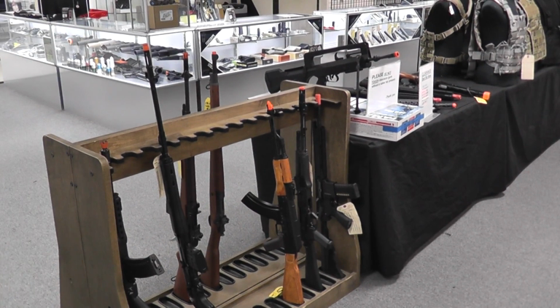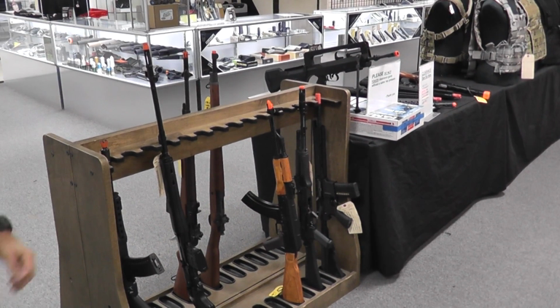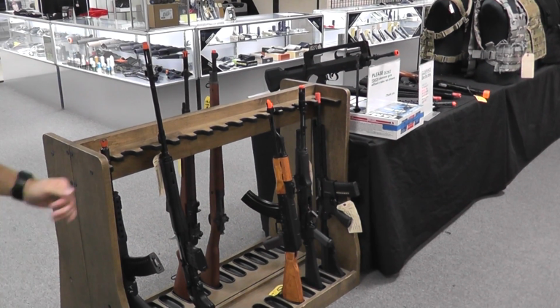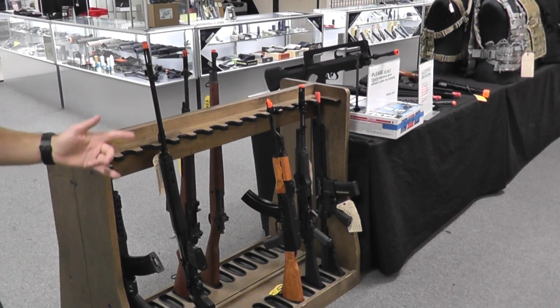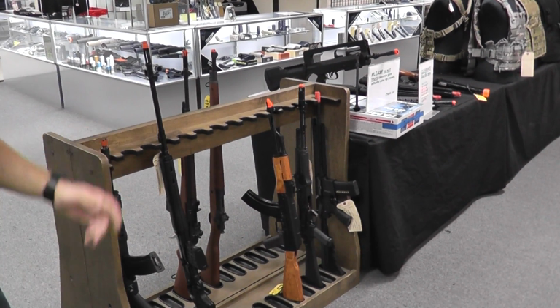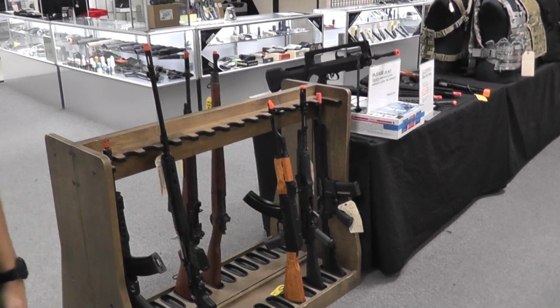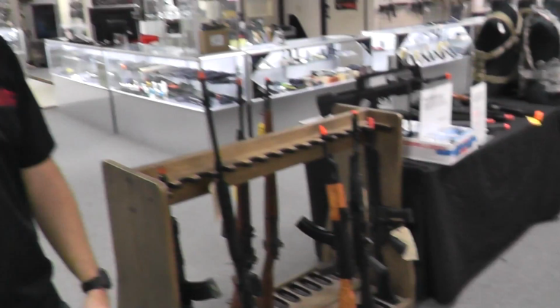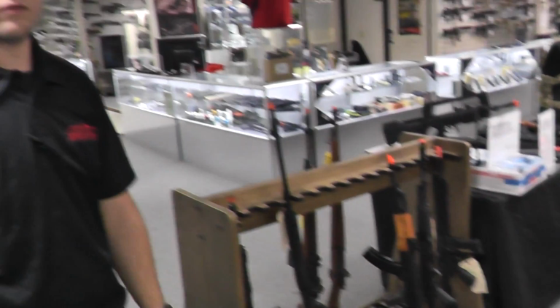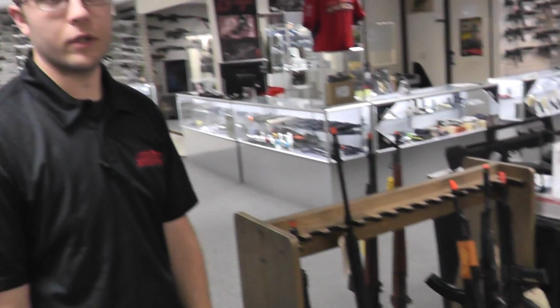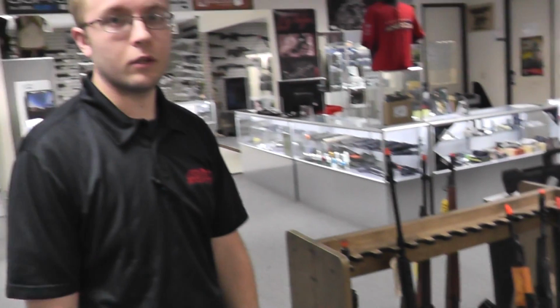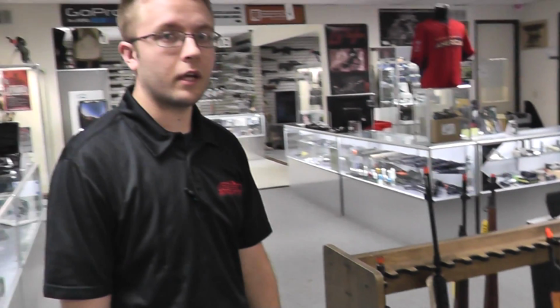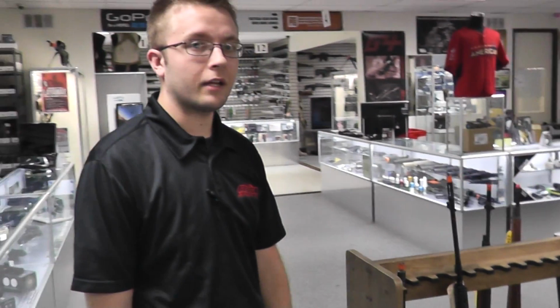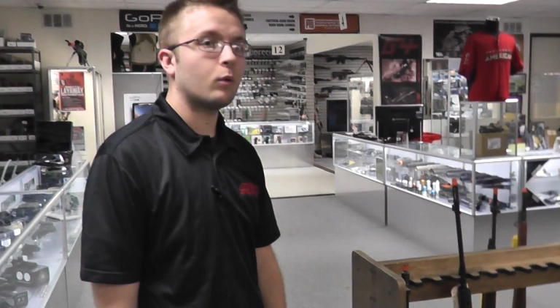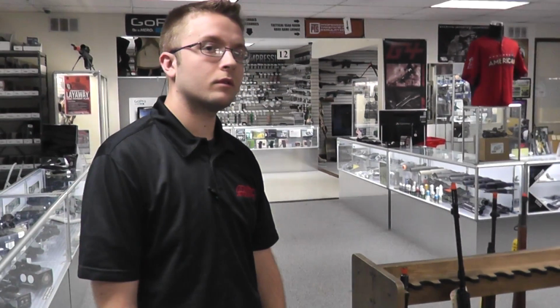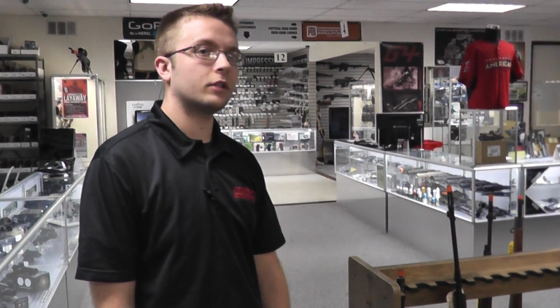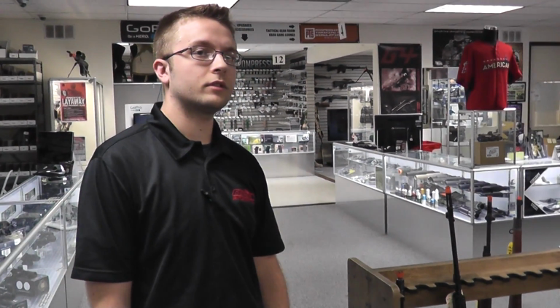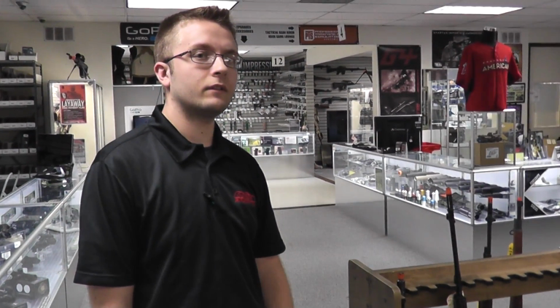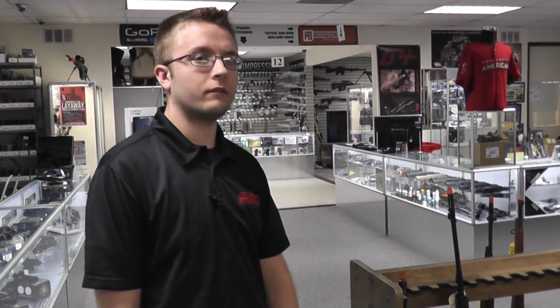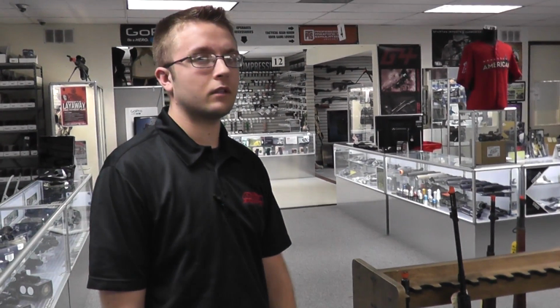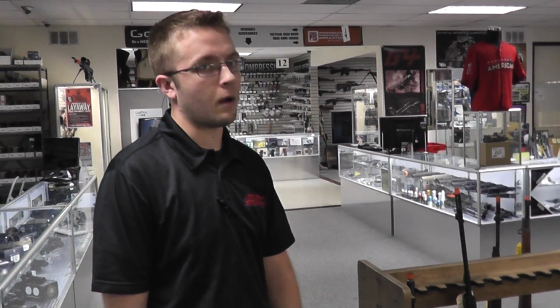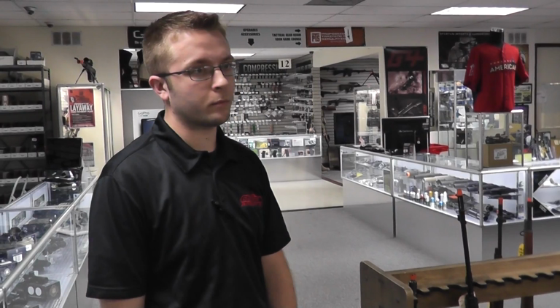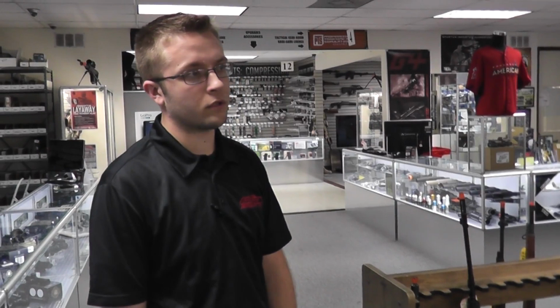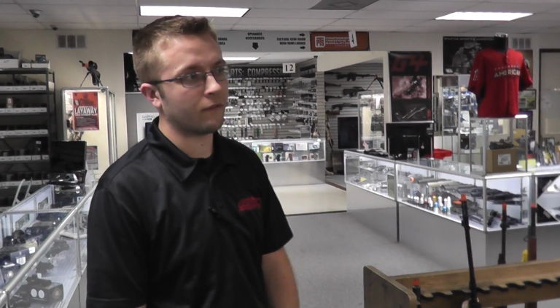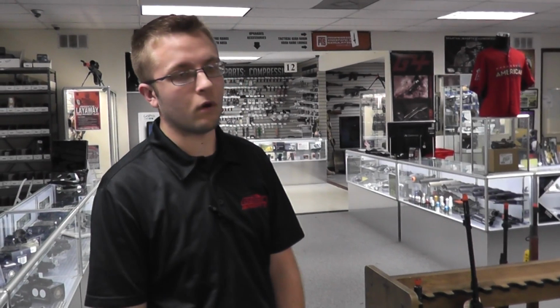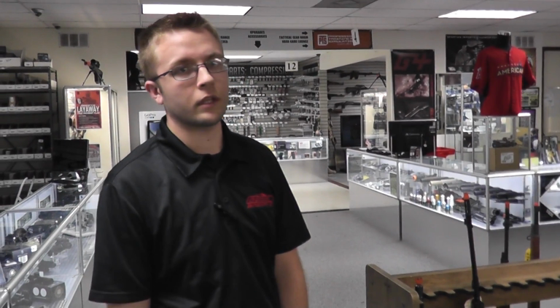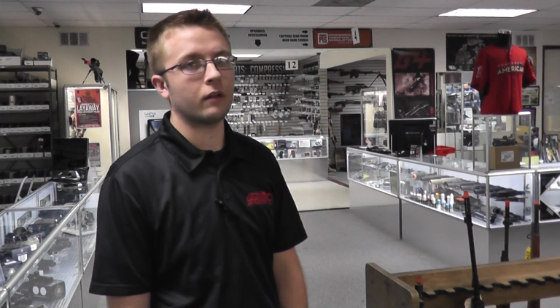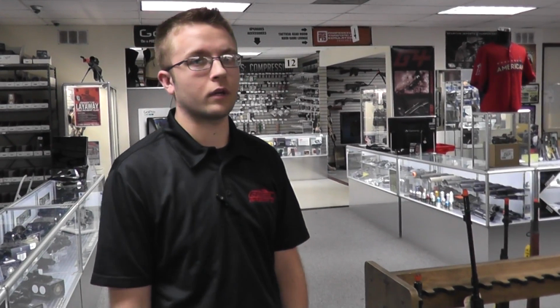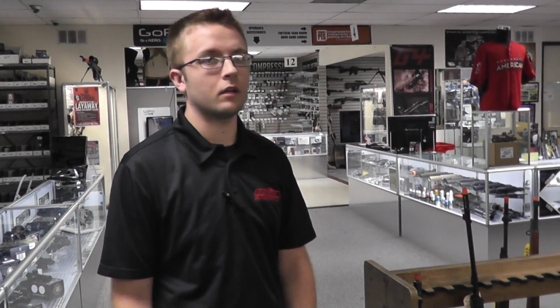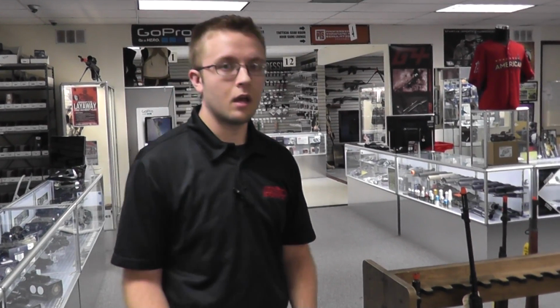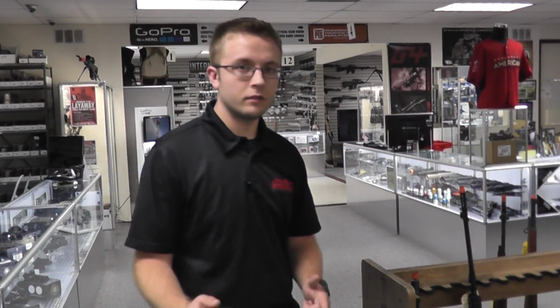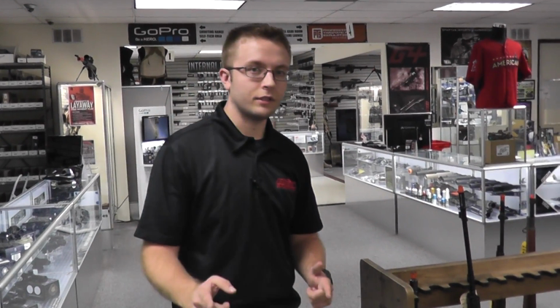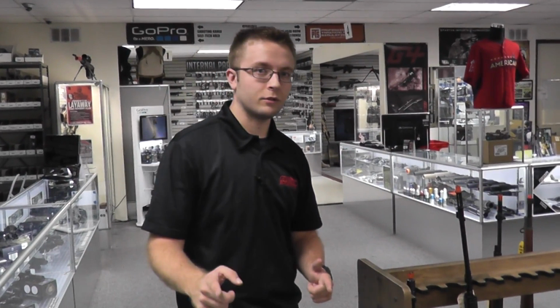So definitely come check us out. We are located at 21077 Commerce Point Drive in Walnut, California. See you soon.